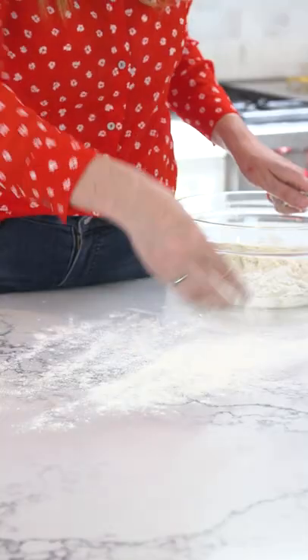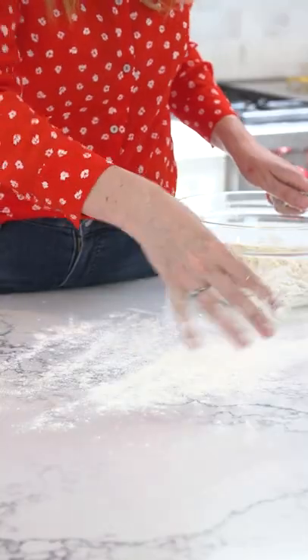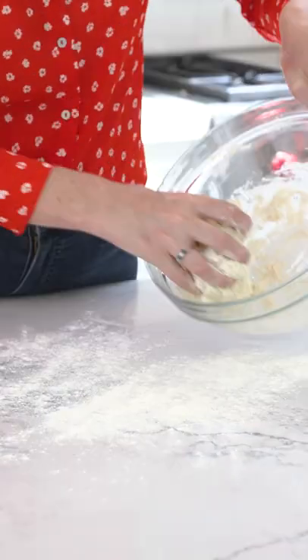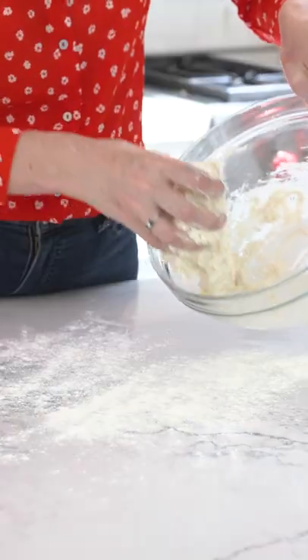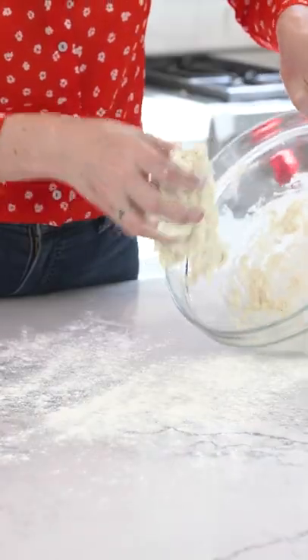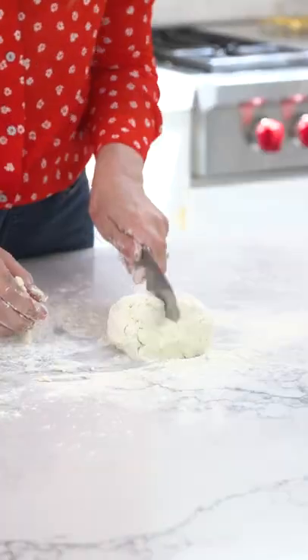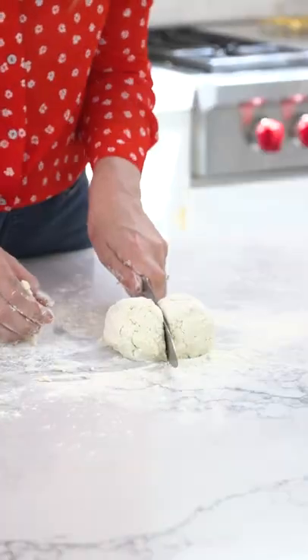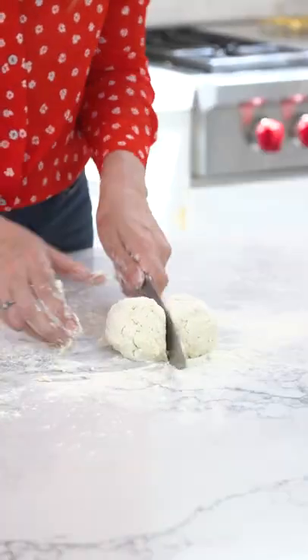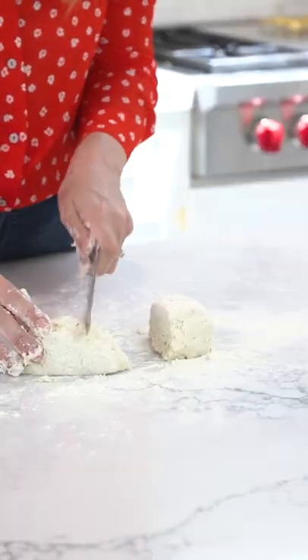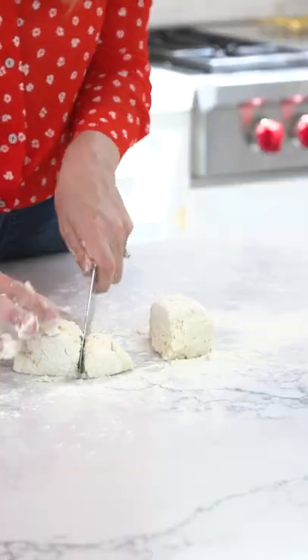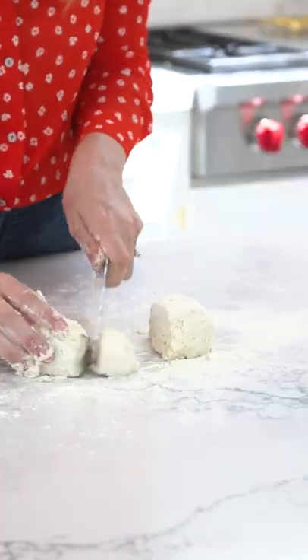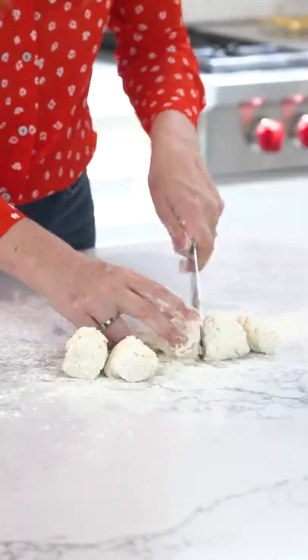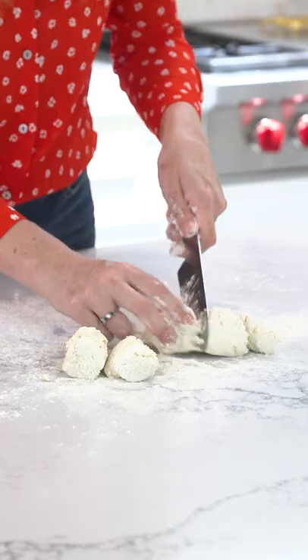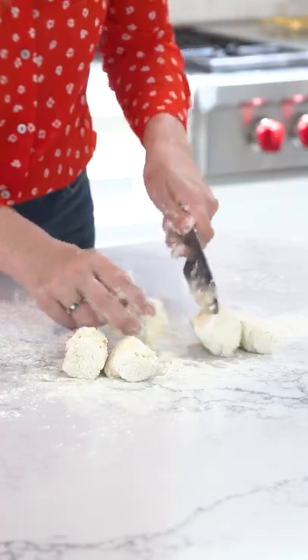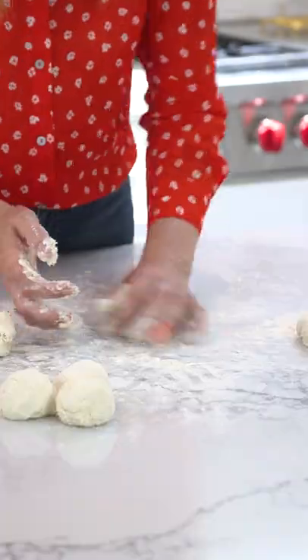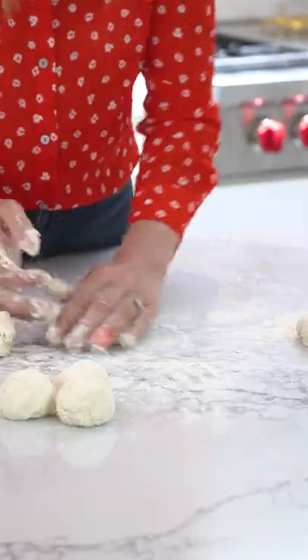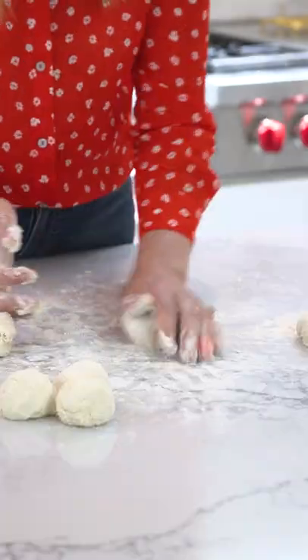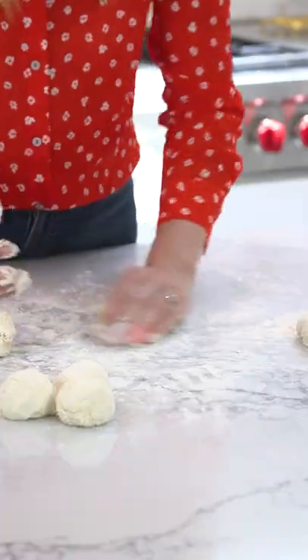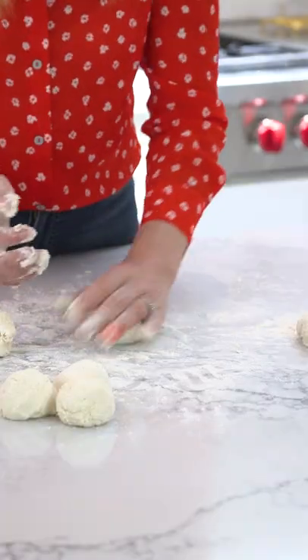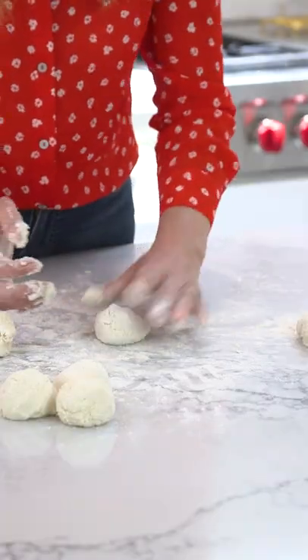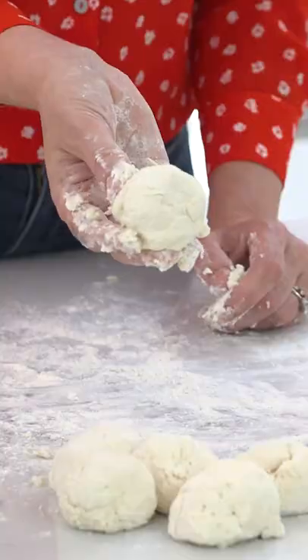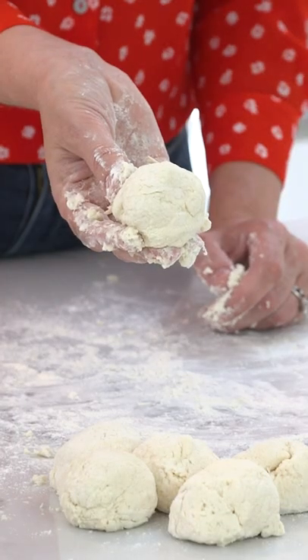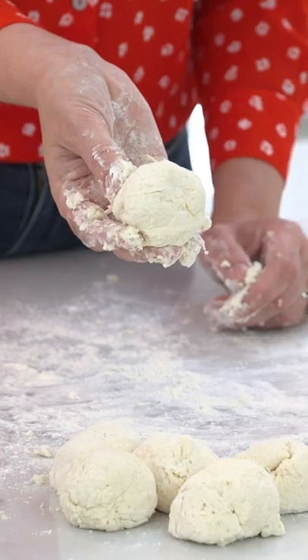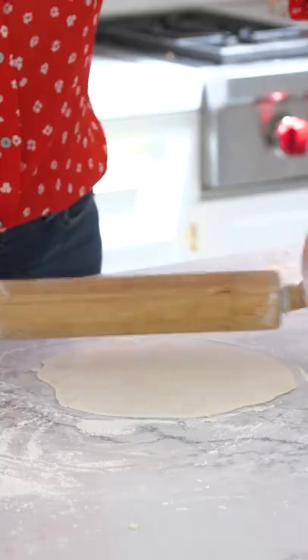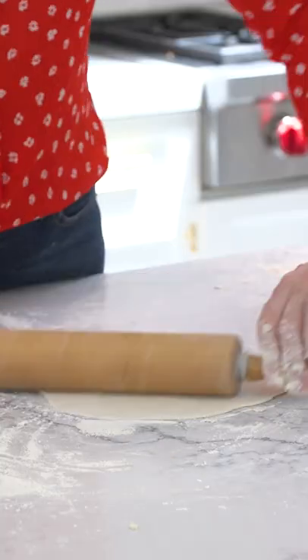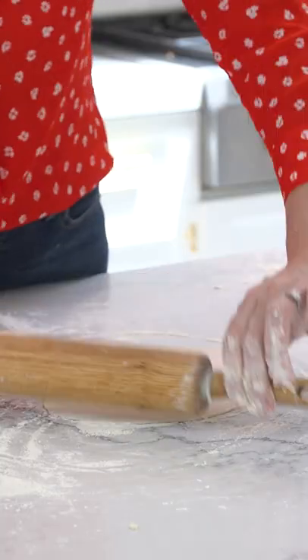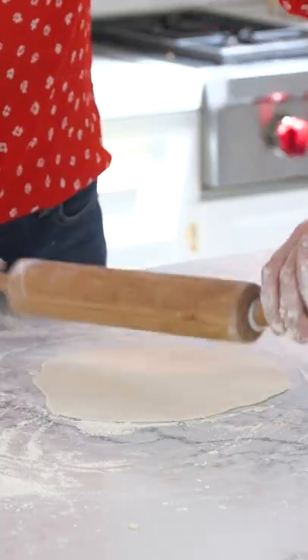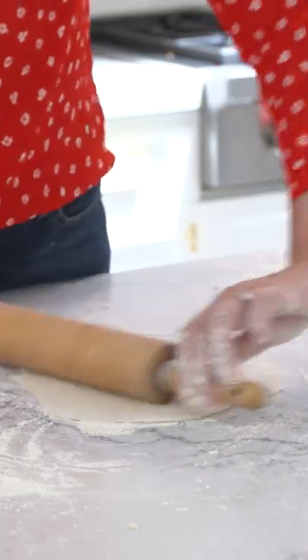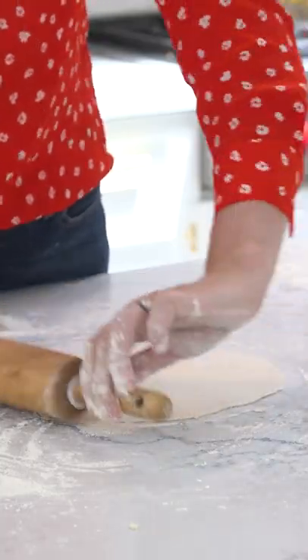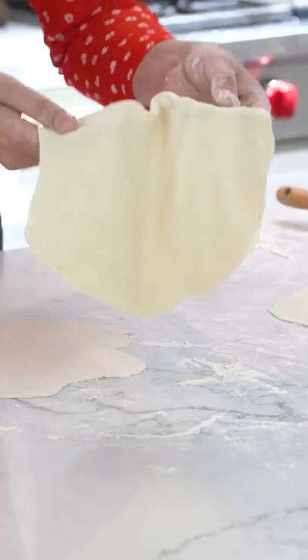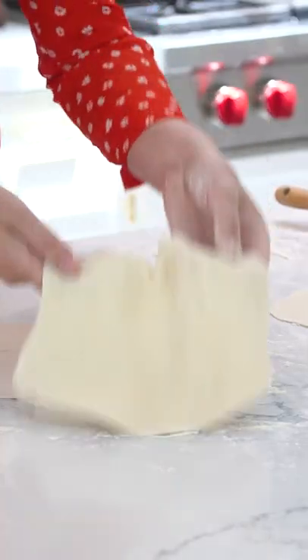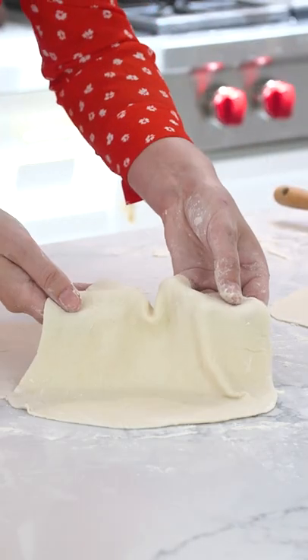Now divide this dough into six even pieces. Then just roll each piece into a little ball. Now one by one, roll out your flatbread.